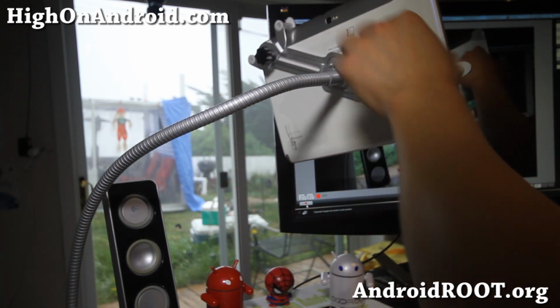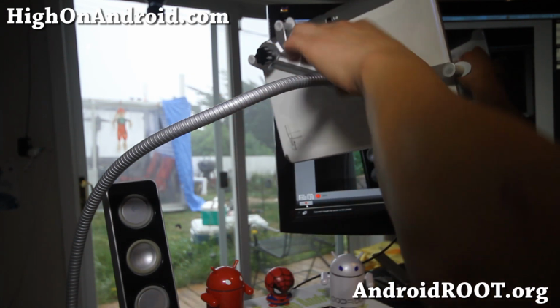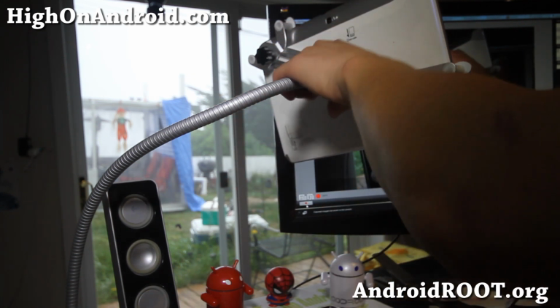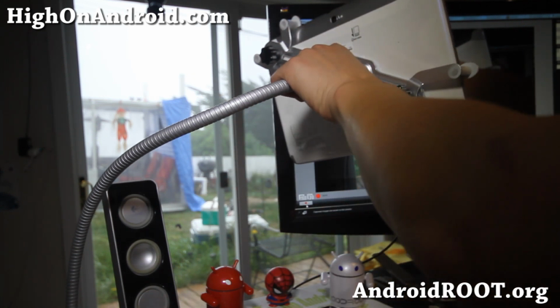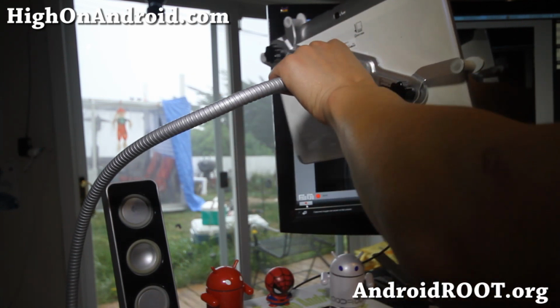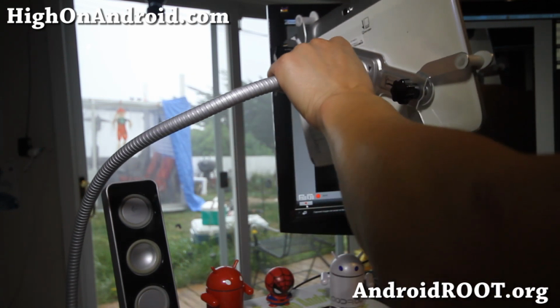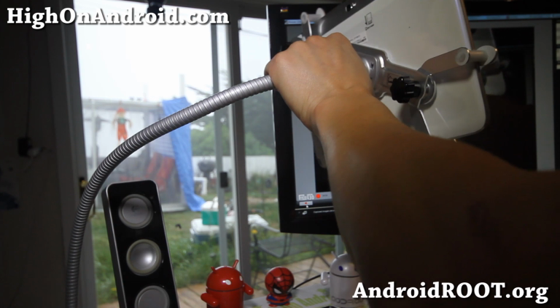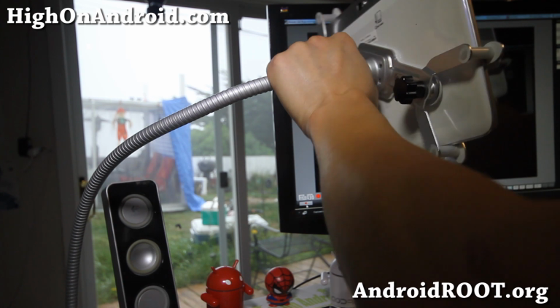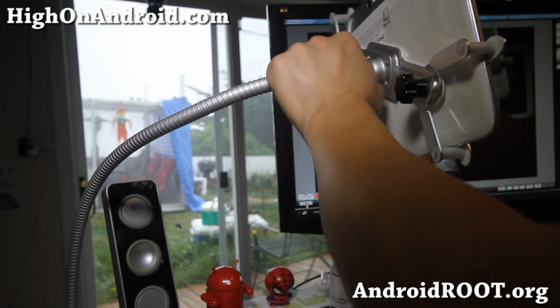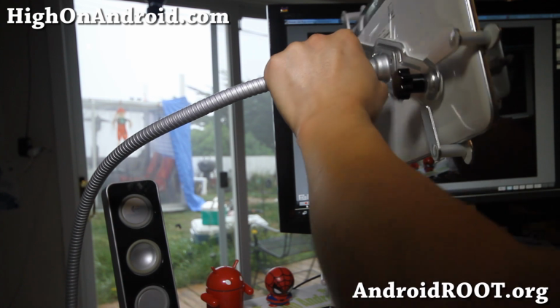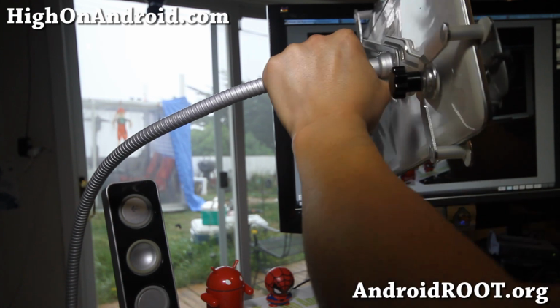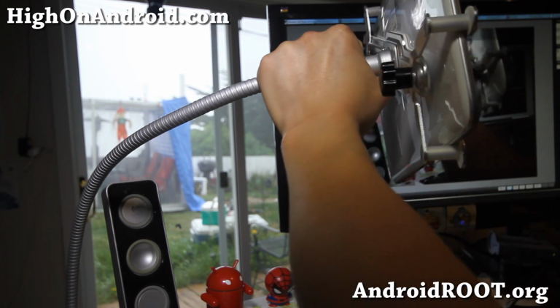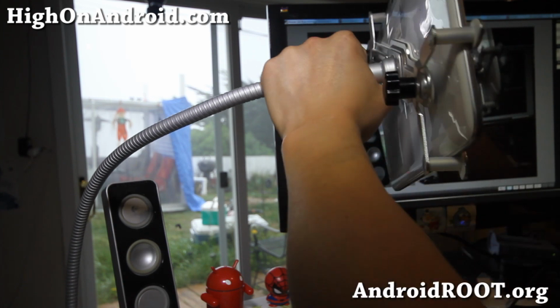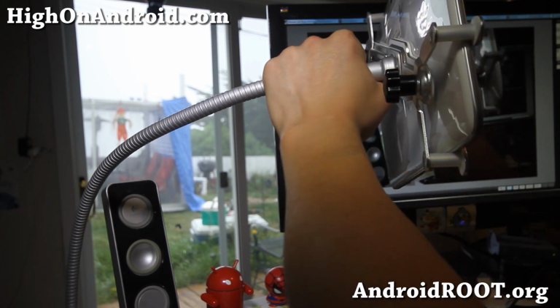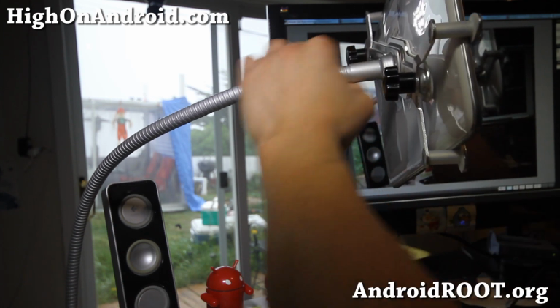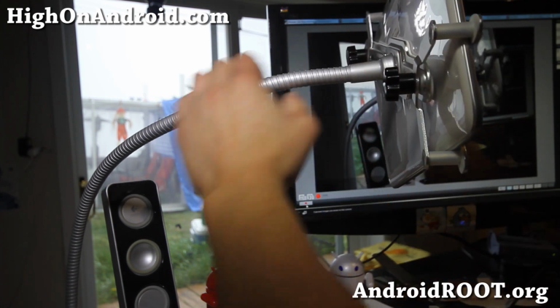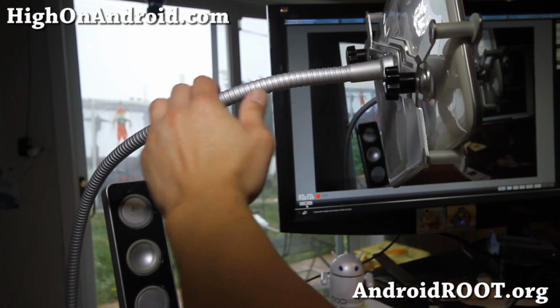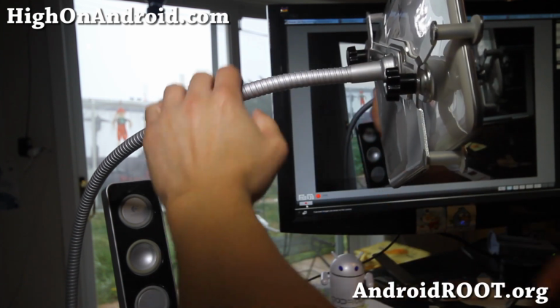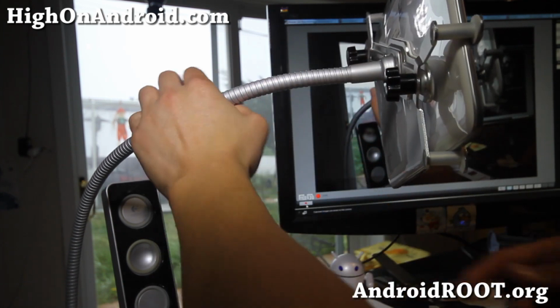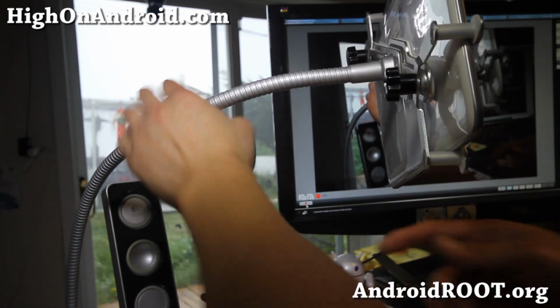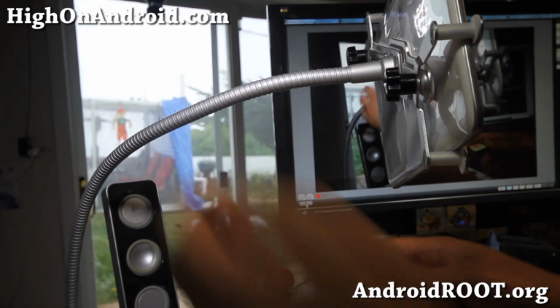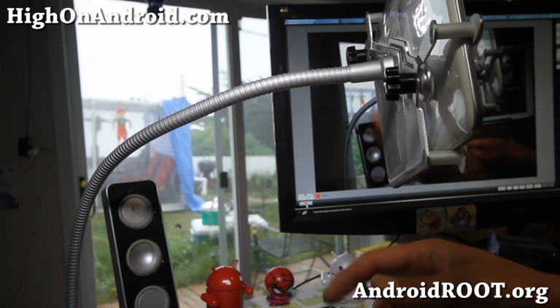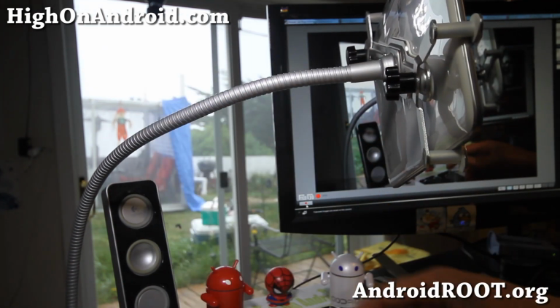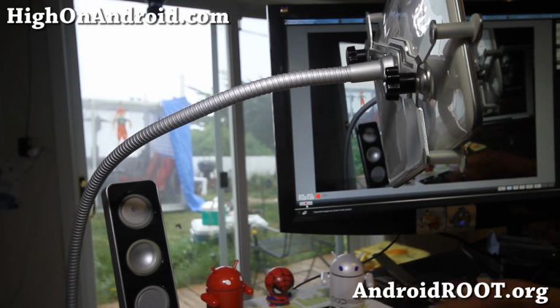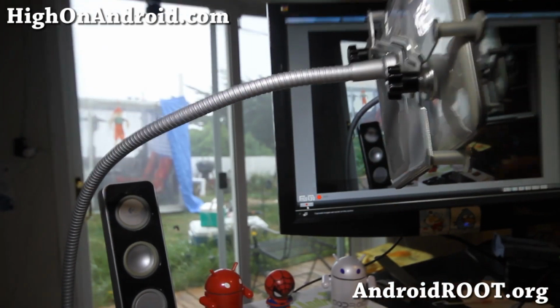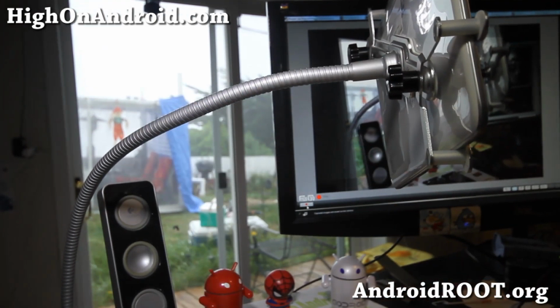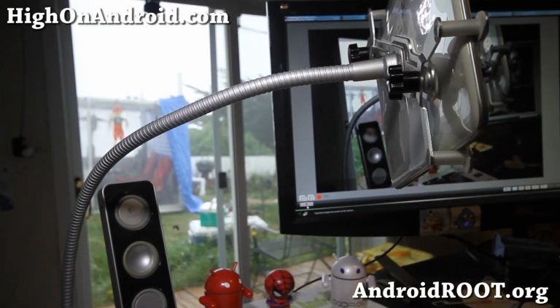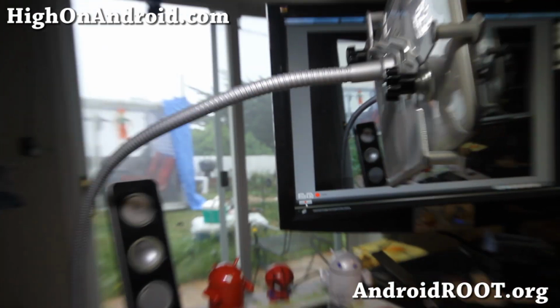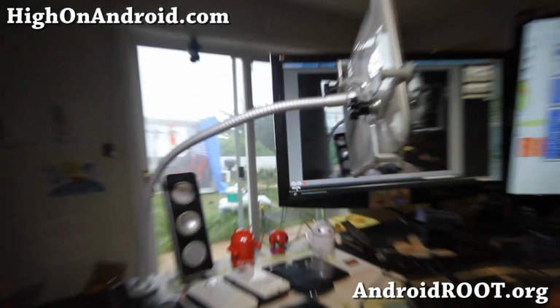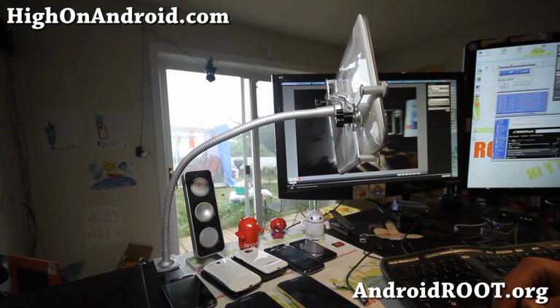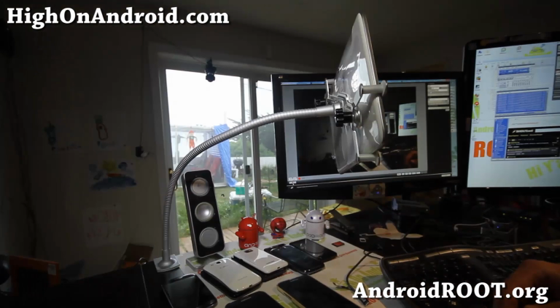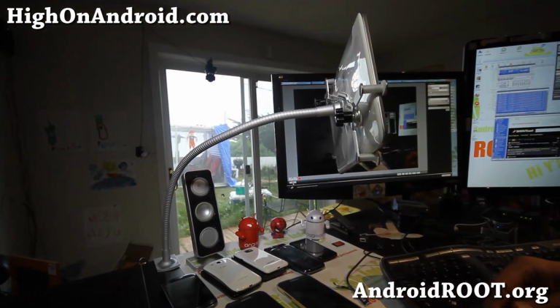It's pretty sturdy, it's not gonna come off. Let me adjust the camera again.